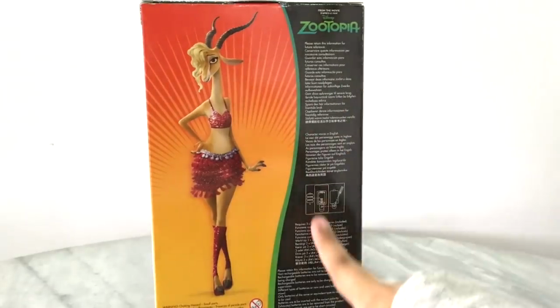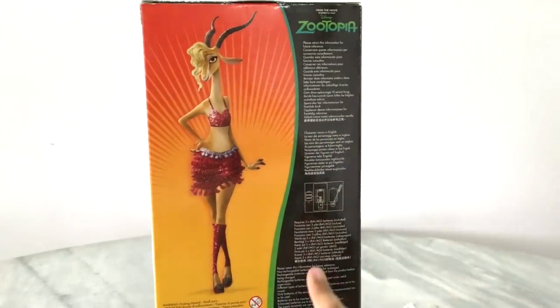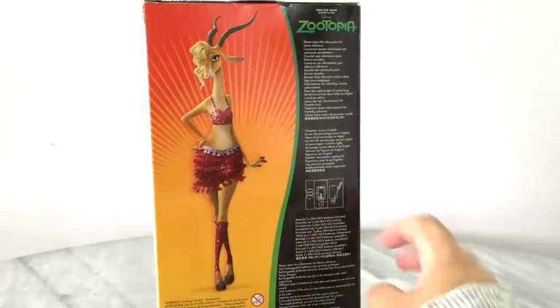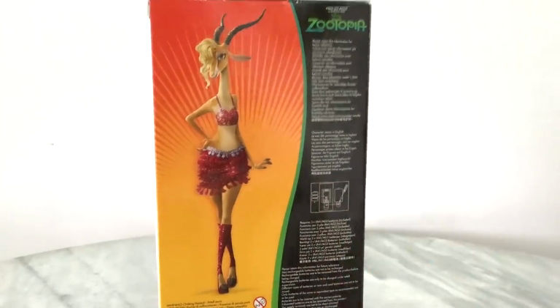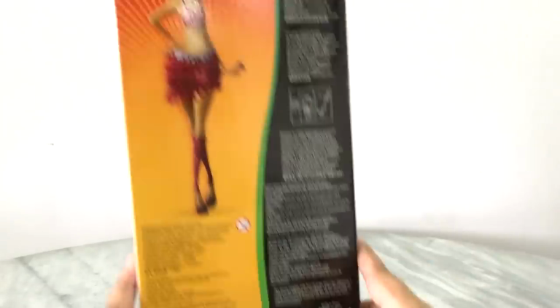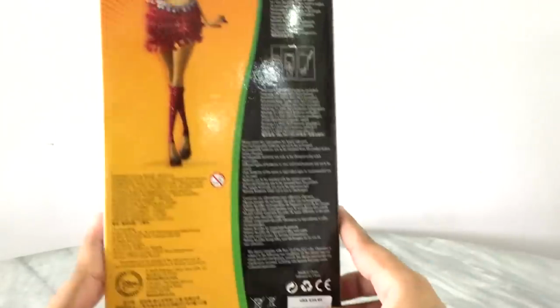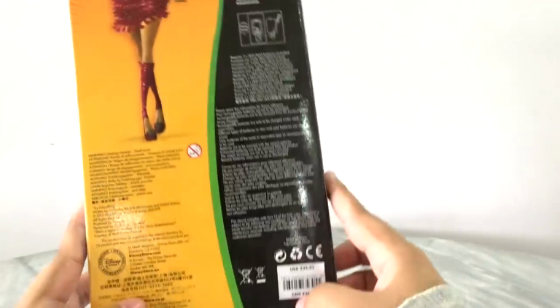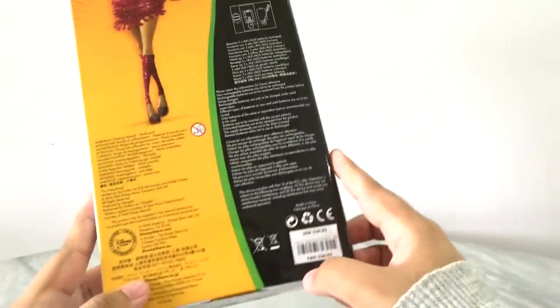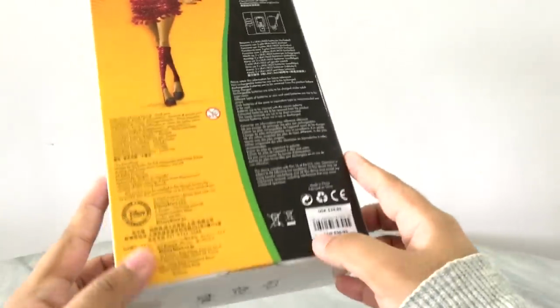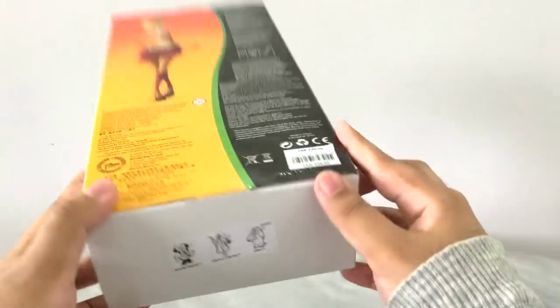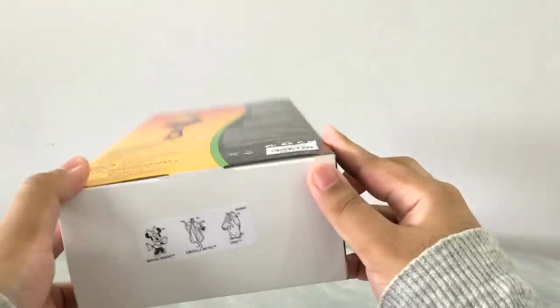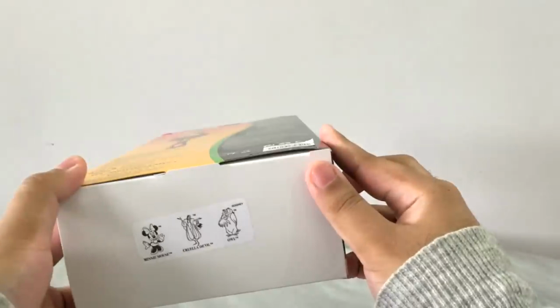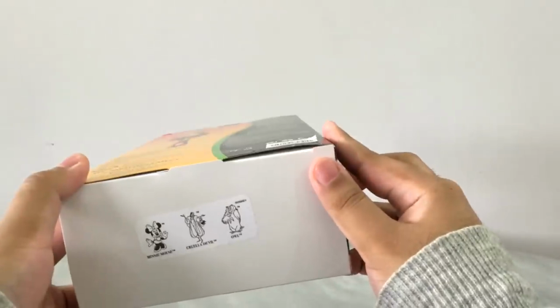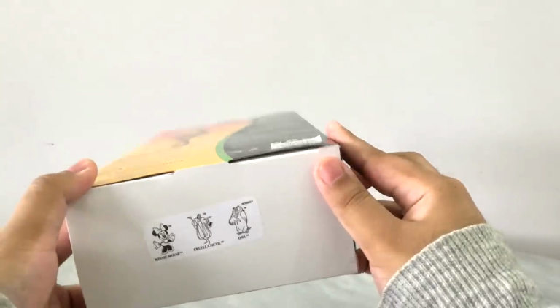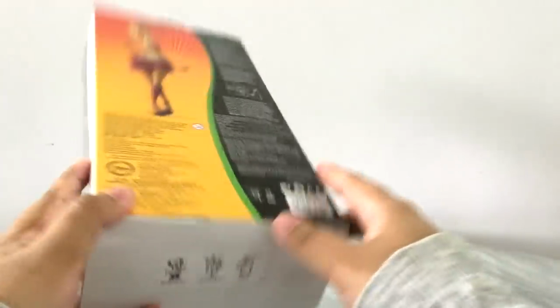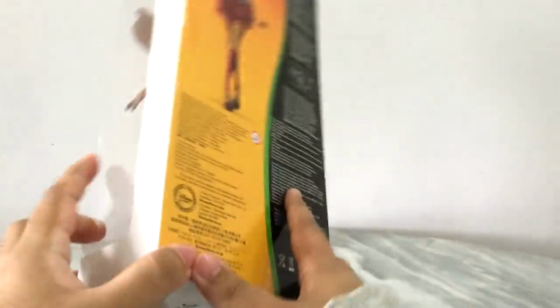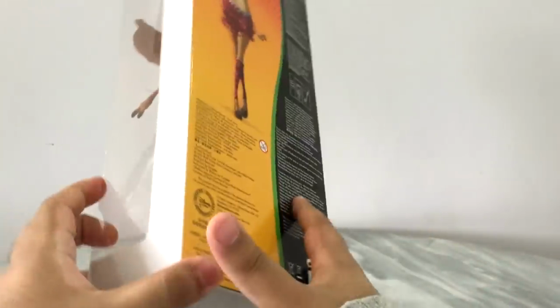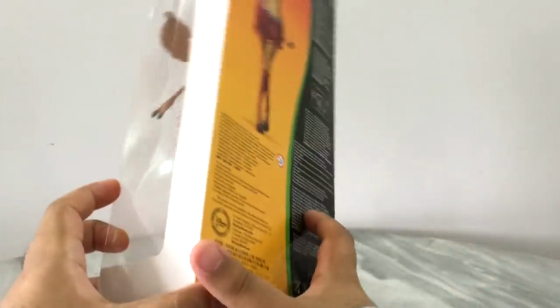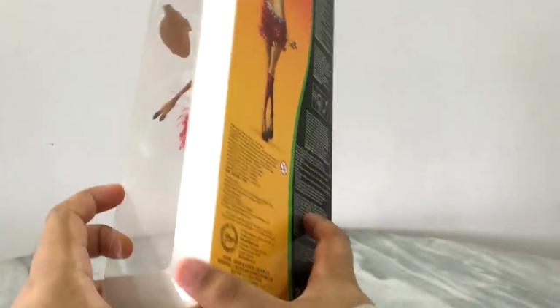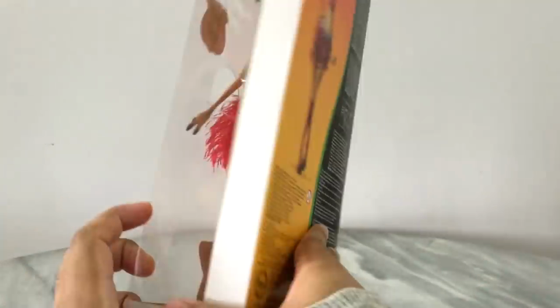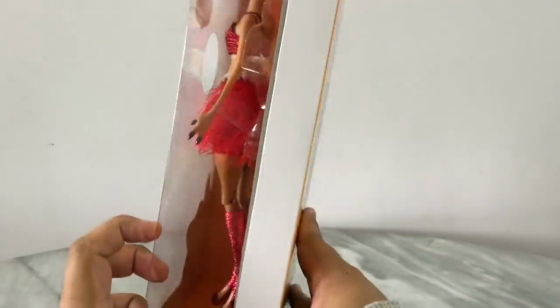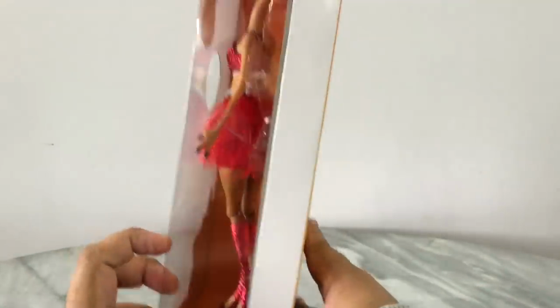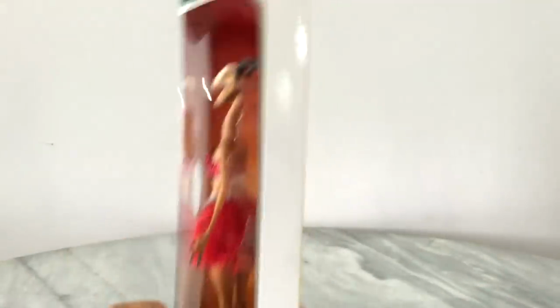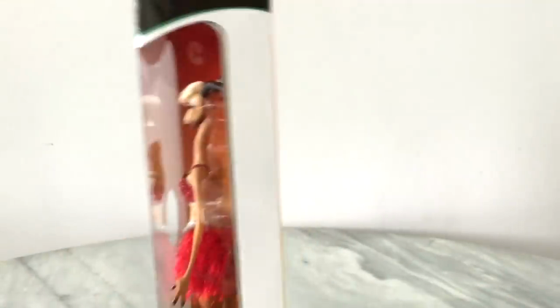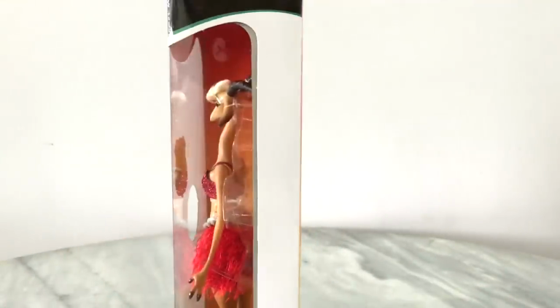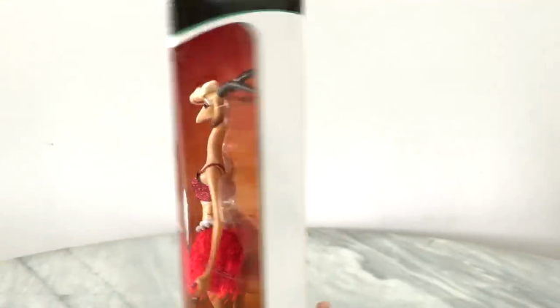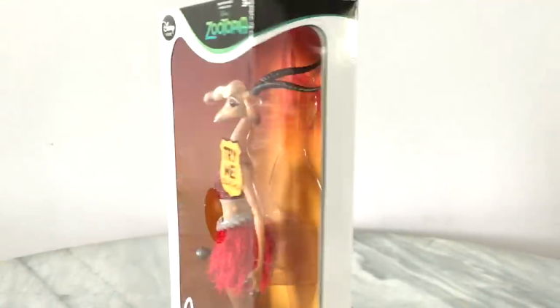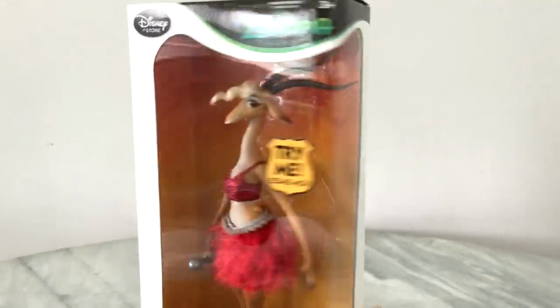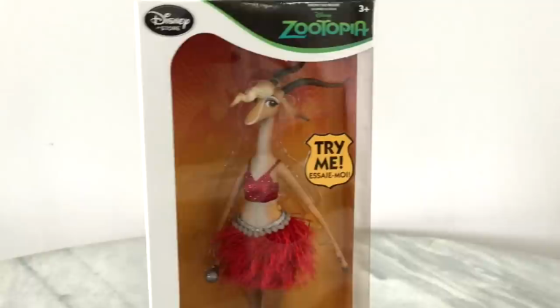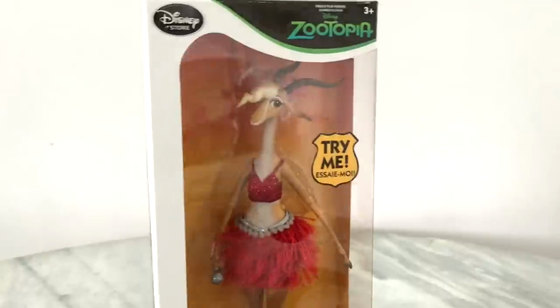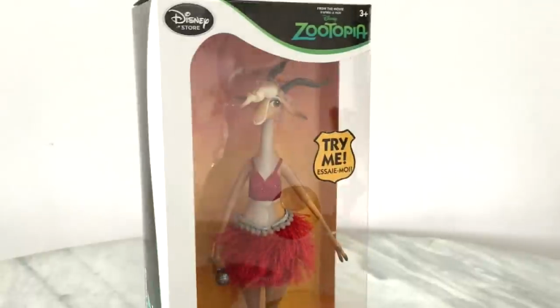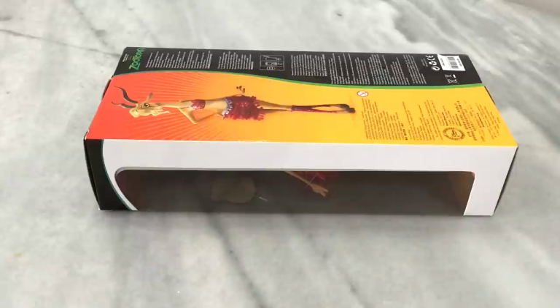On the back it has a picture of the Gazelle herself, and other than that that is pretty much it for the box. Right now I'm going to take her out so we can get a better look.